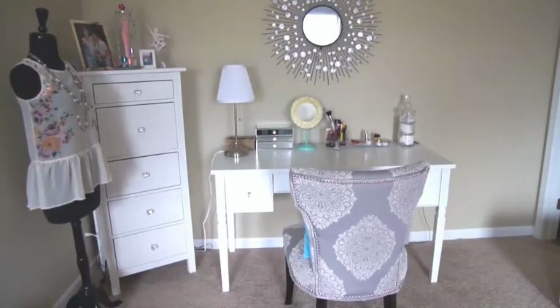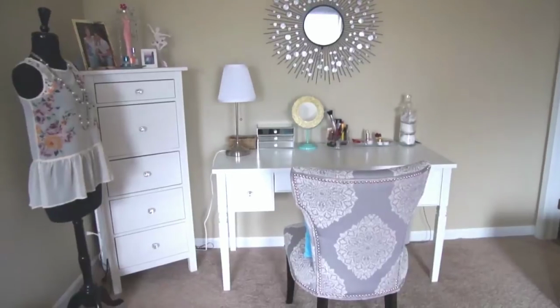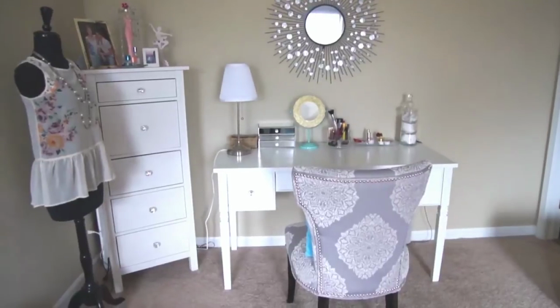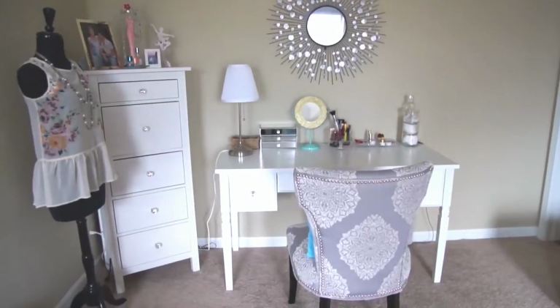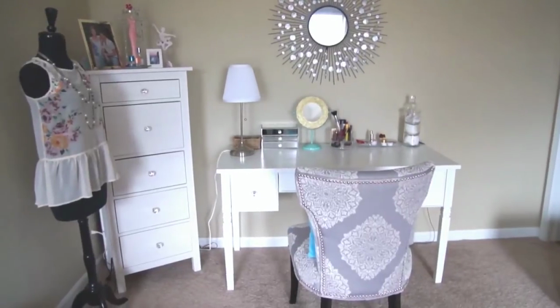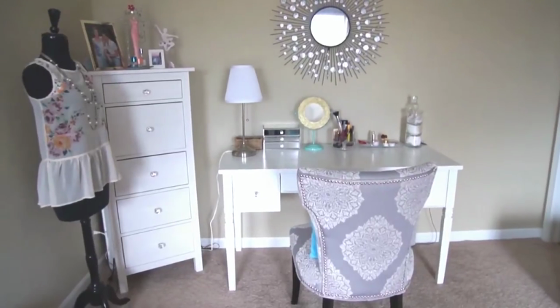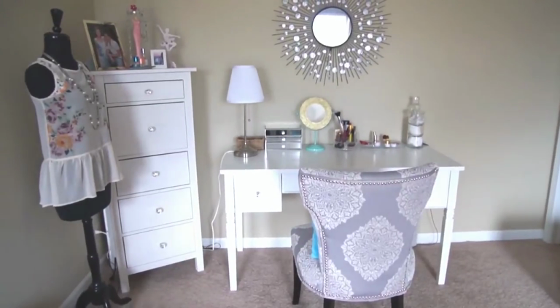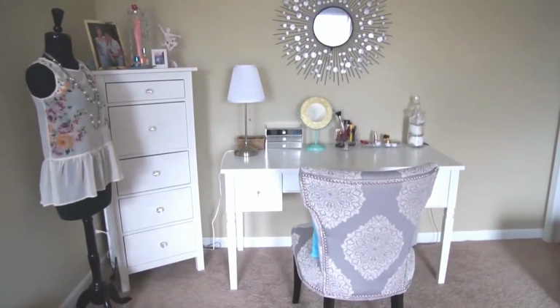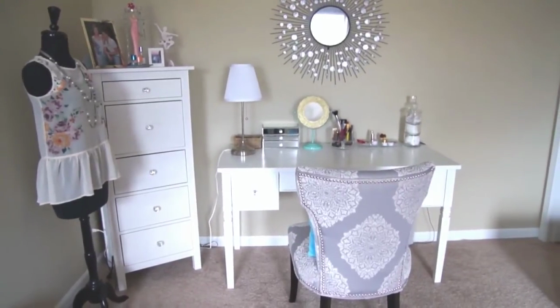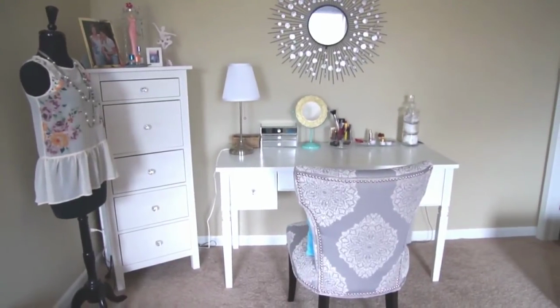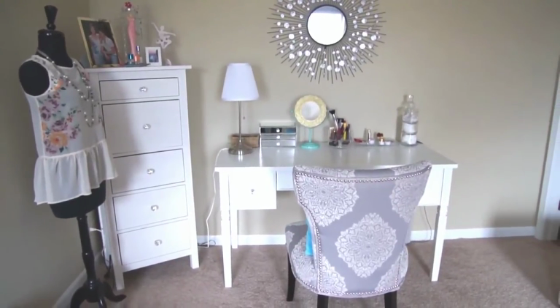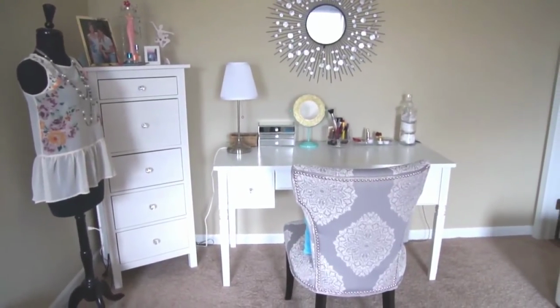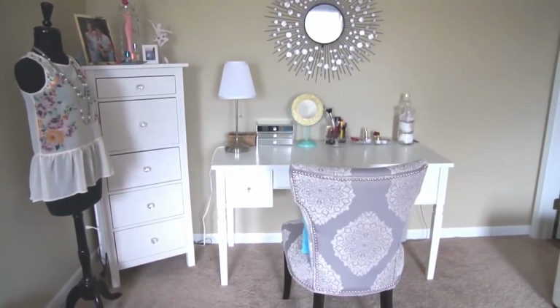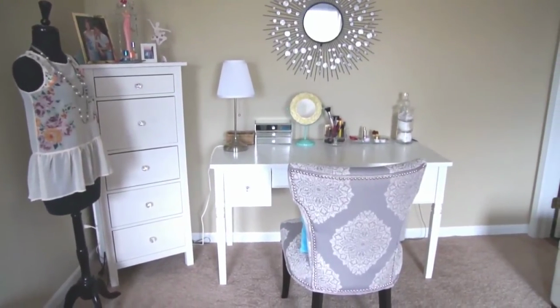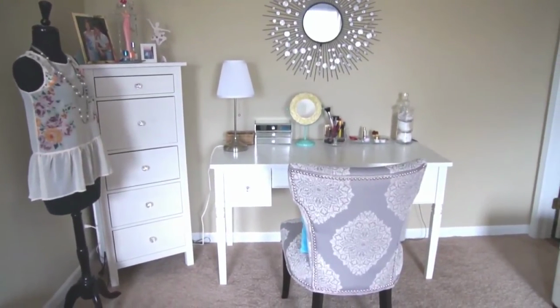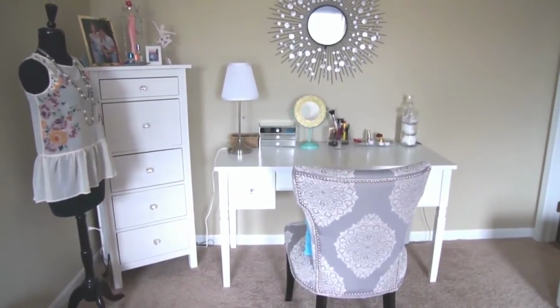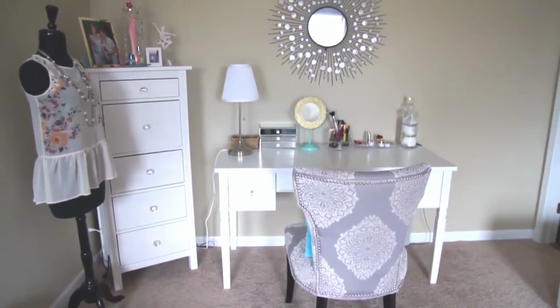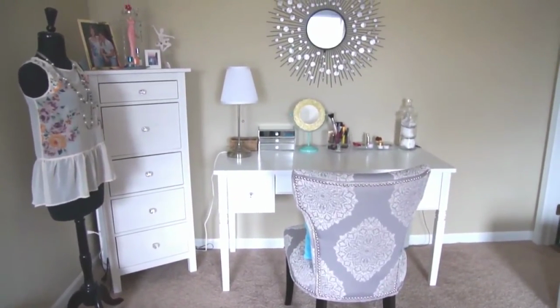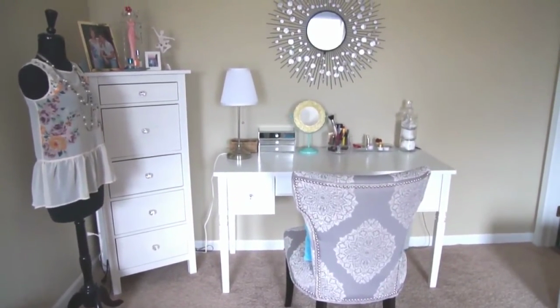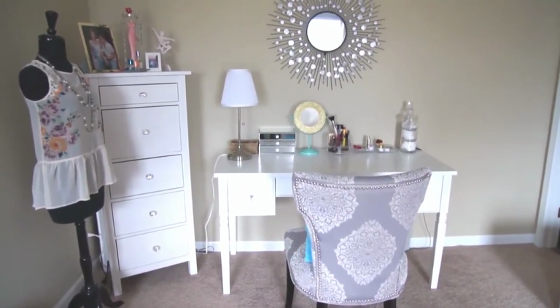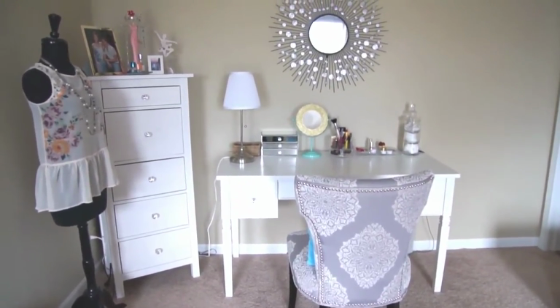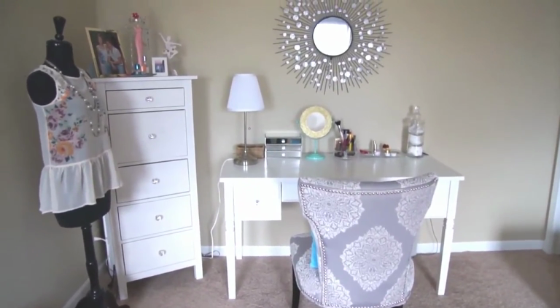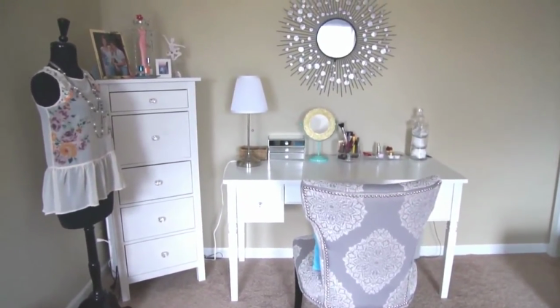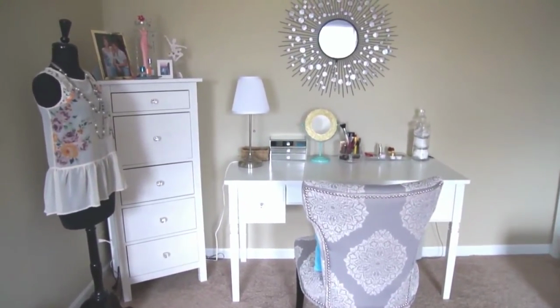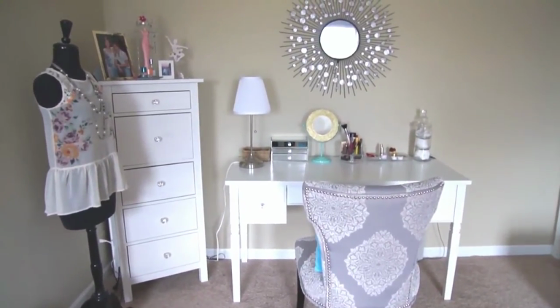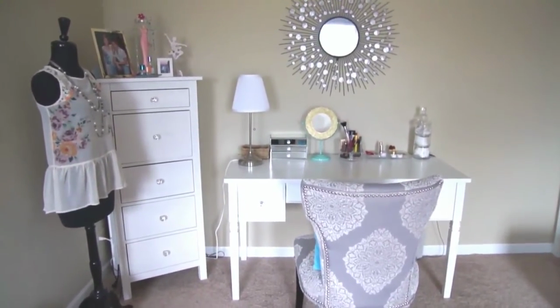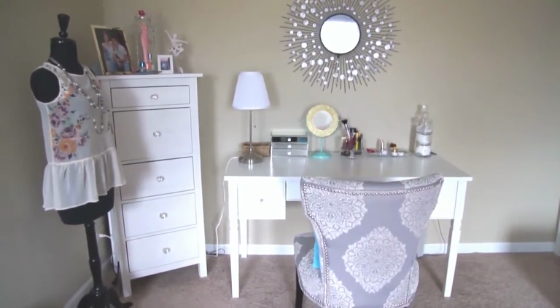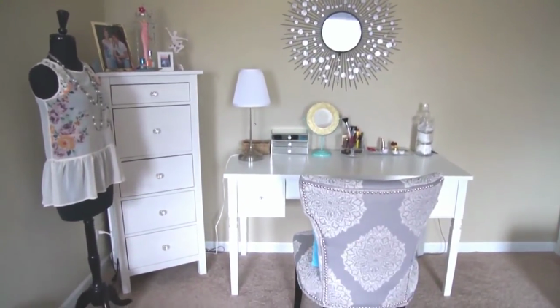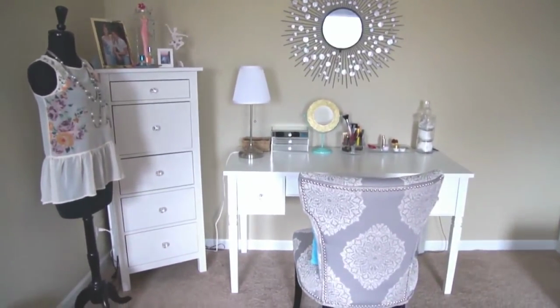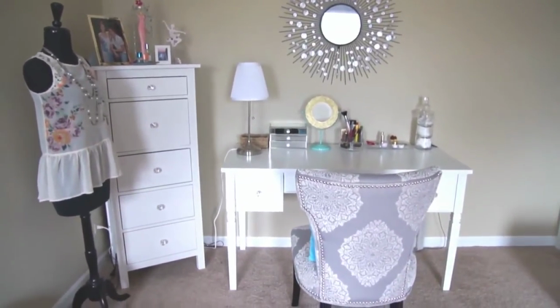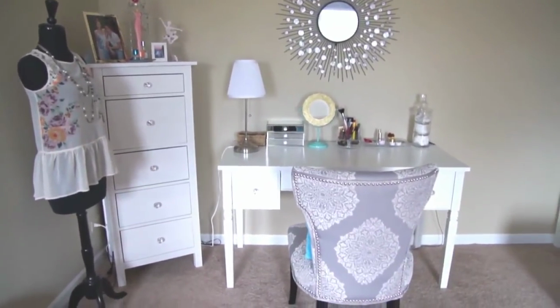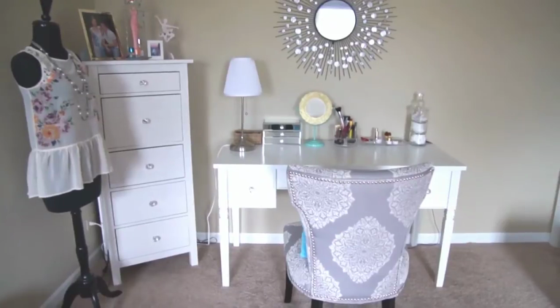Hey guys! I wanted to share with you a quick vanity tour — where I got everything and how I put it together.